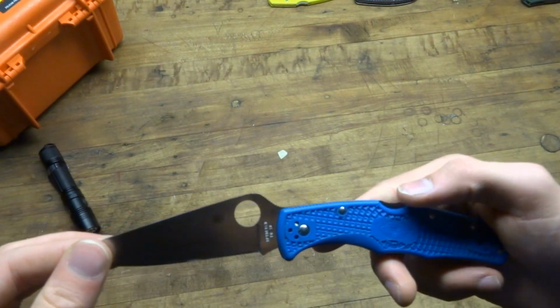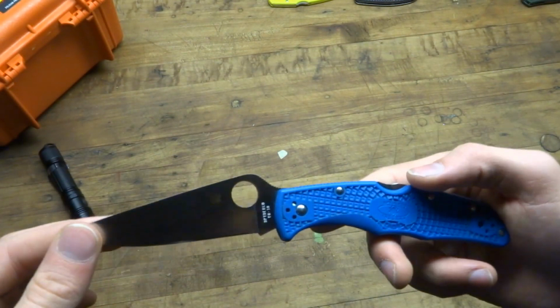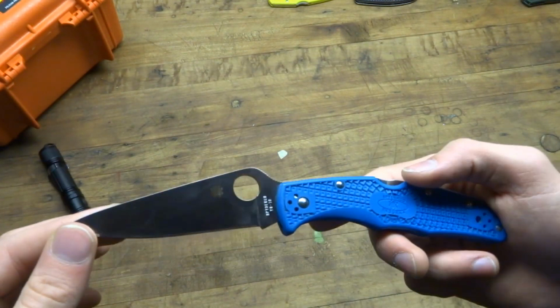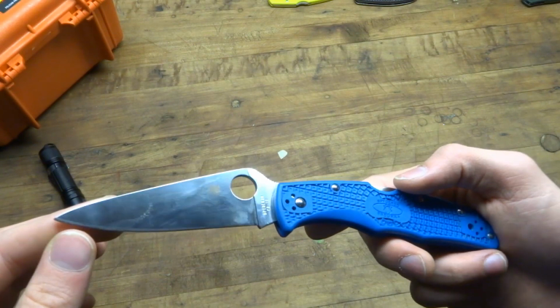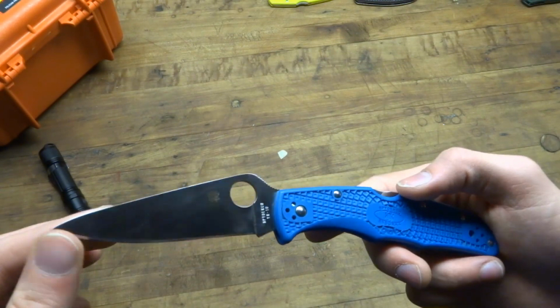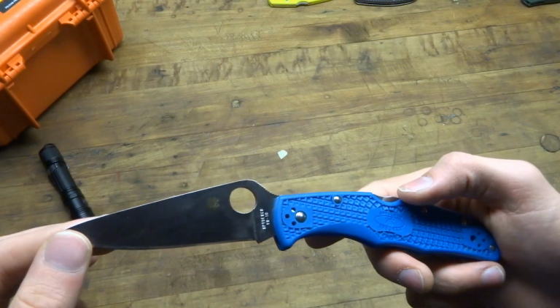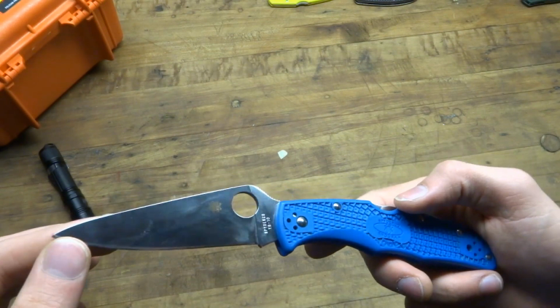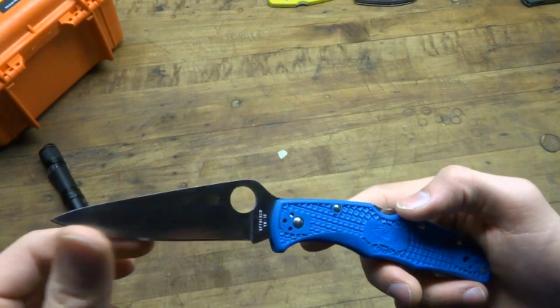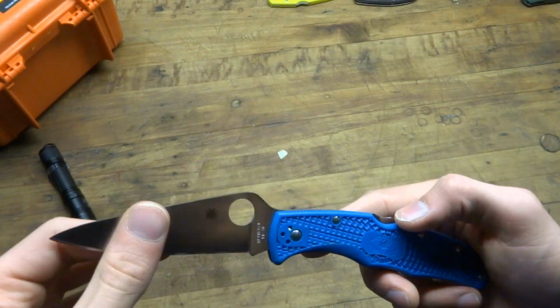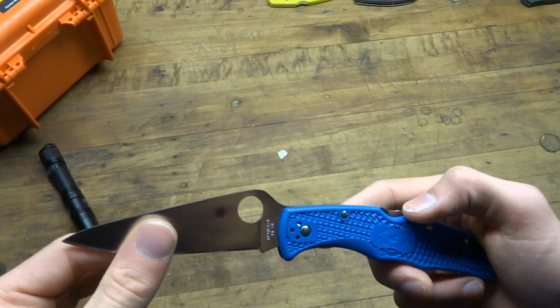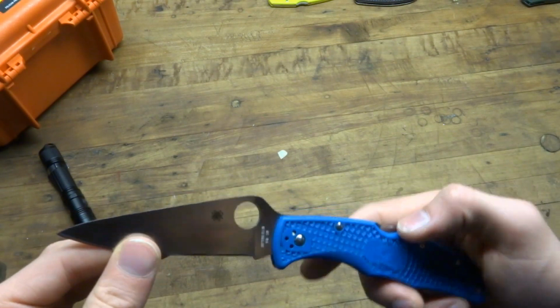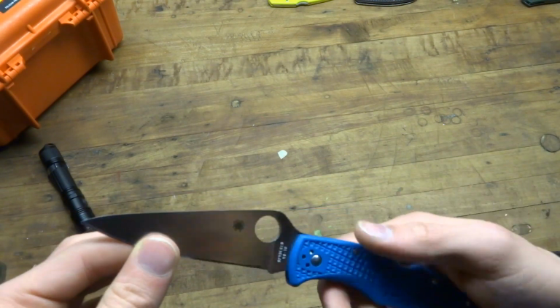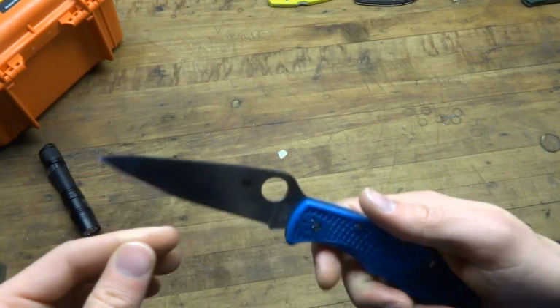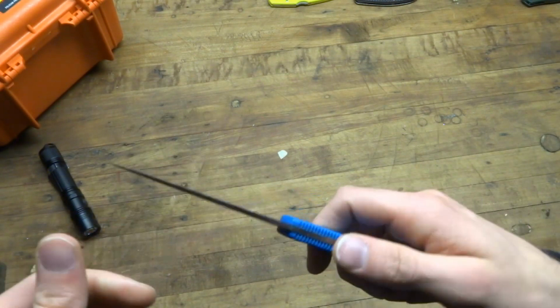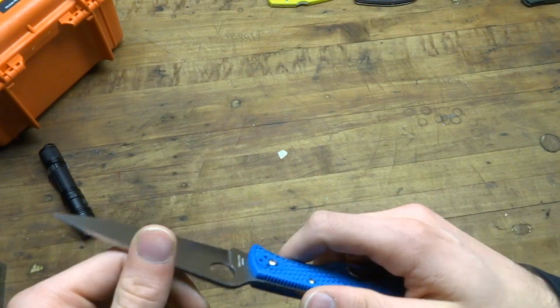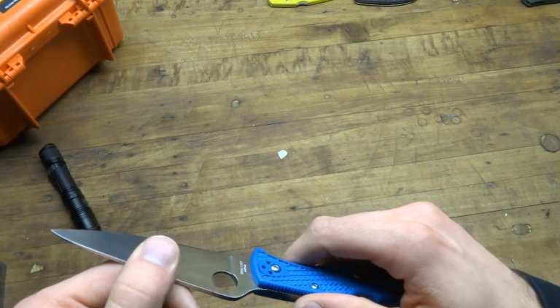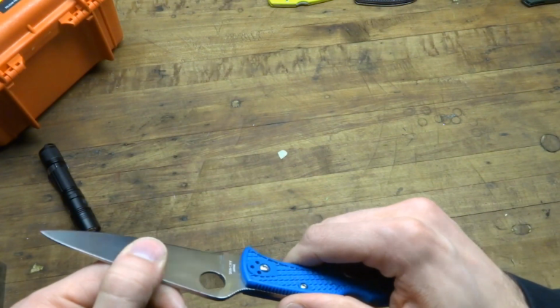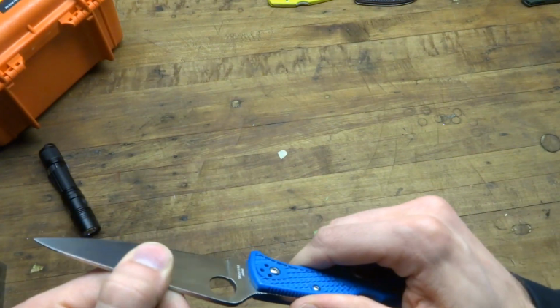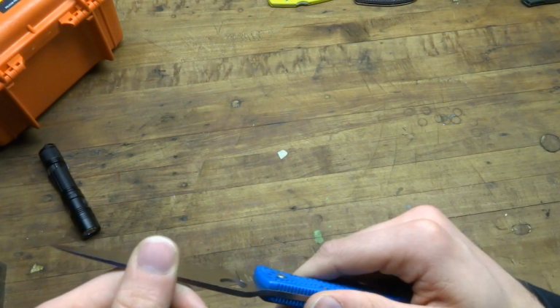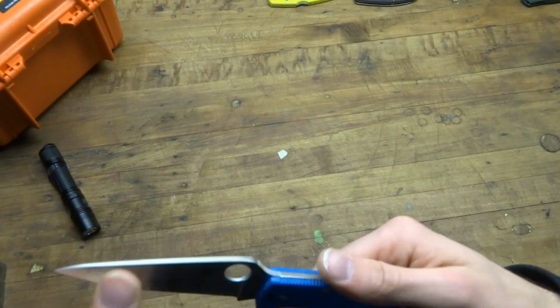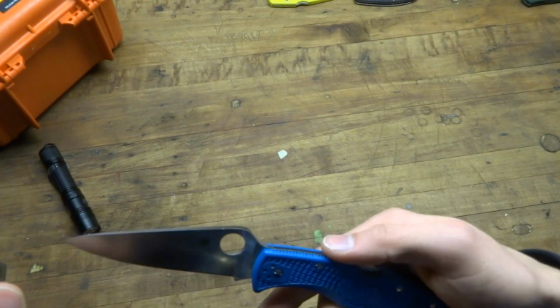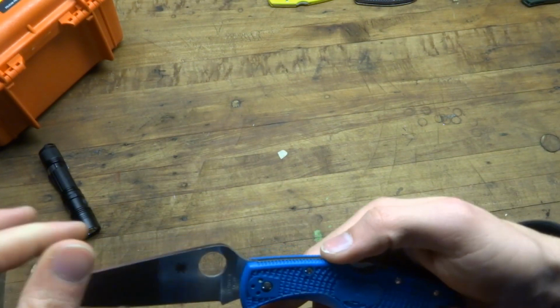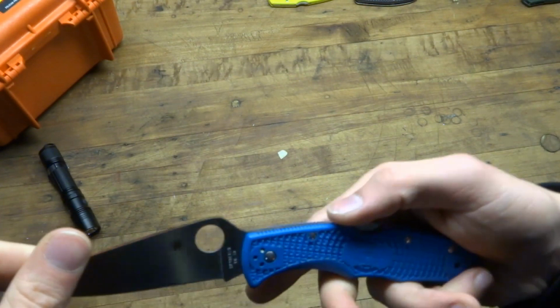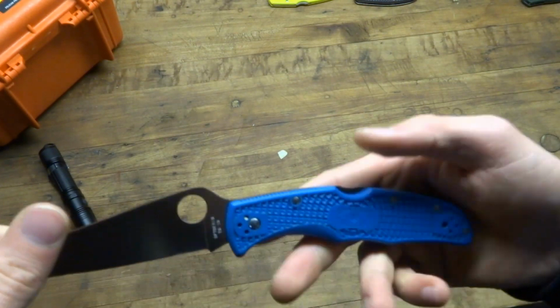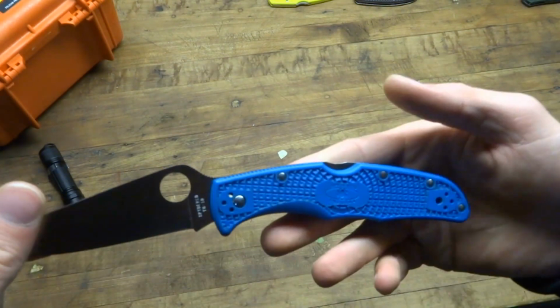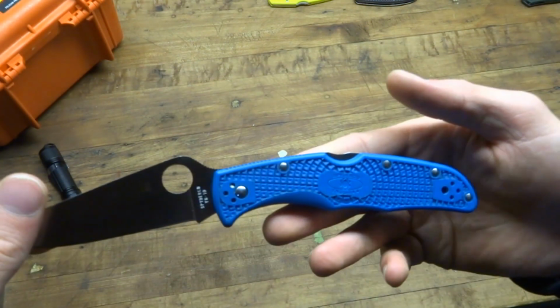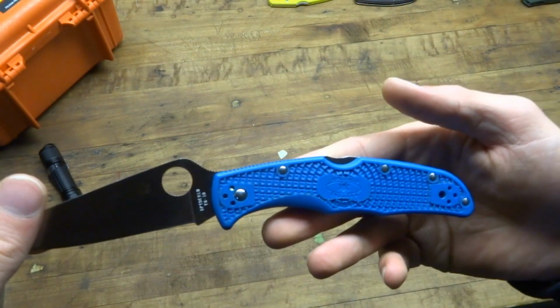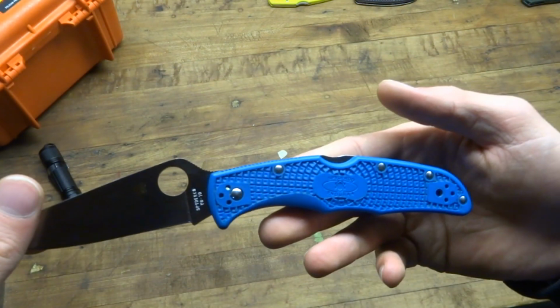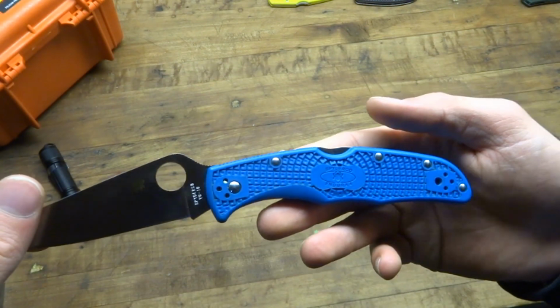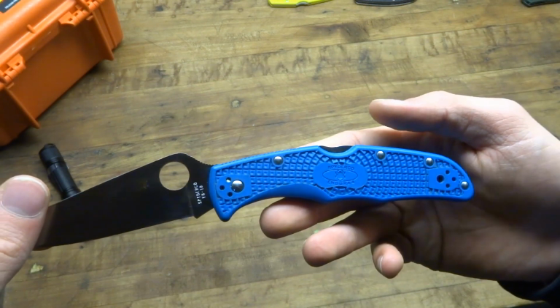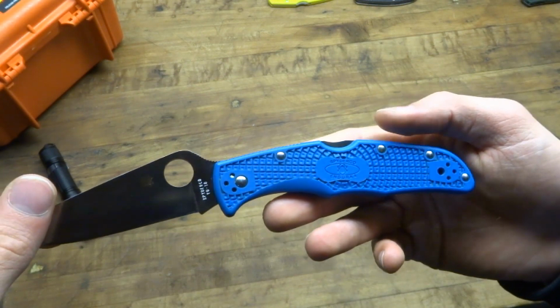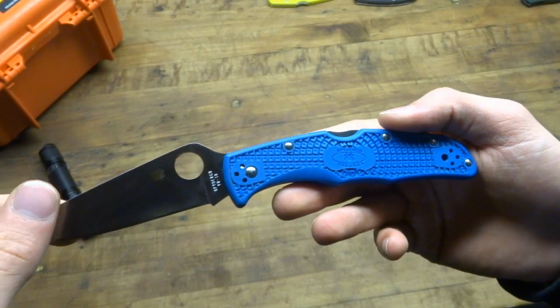Maybe that's what I can attribute the little bit of side-to-side wiggle to. I don't know if anyone else is experiencing that, but up and down is solid, and that's the most important thing to me.